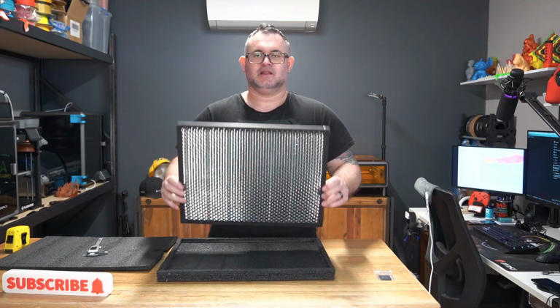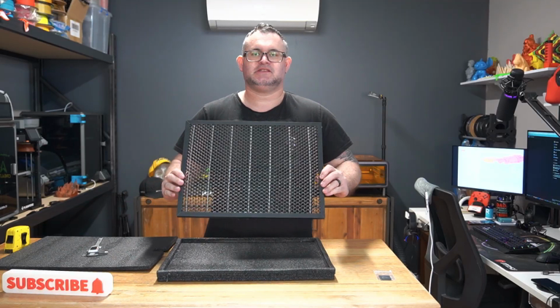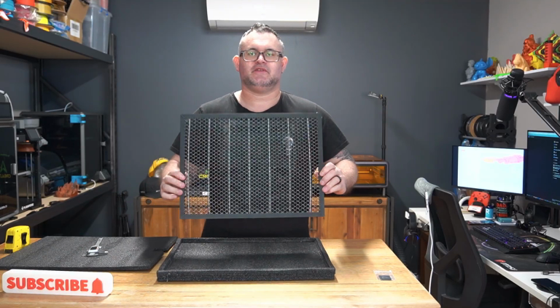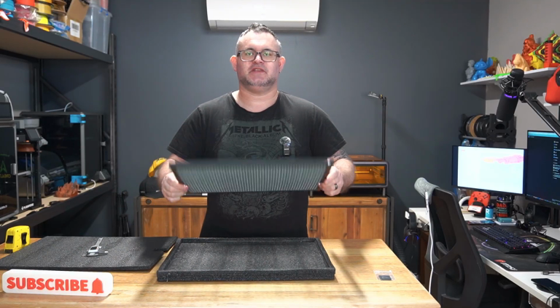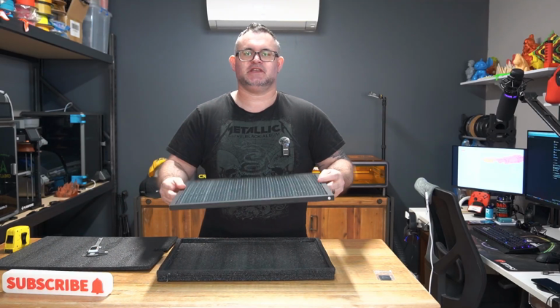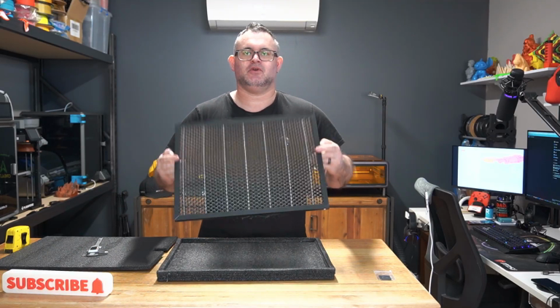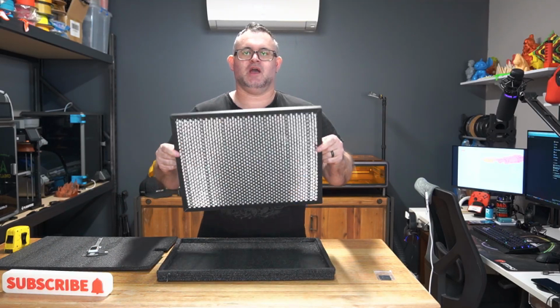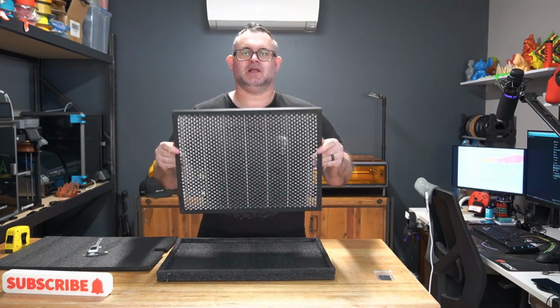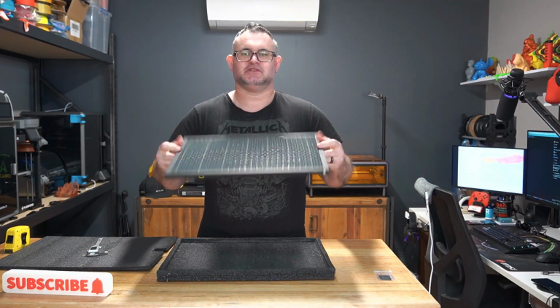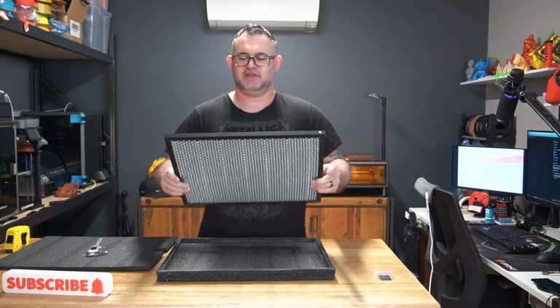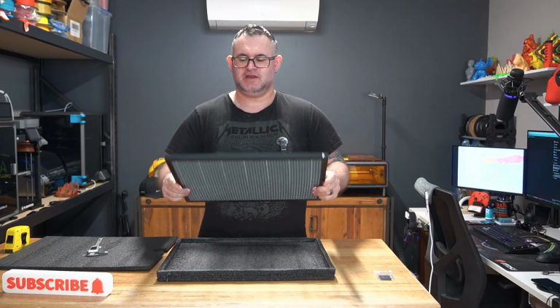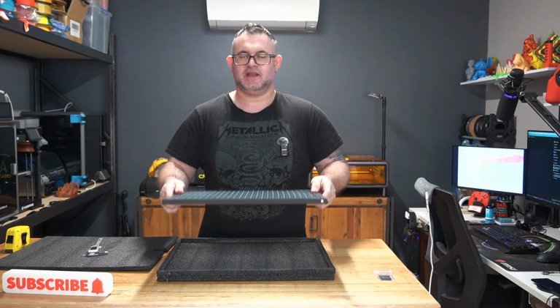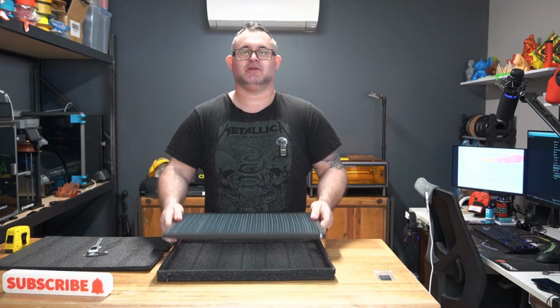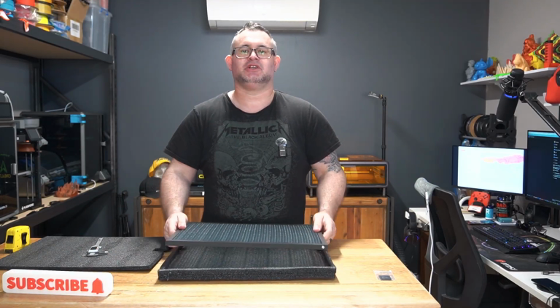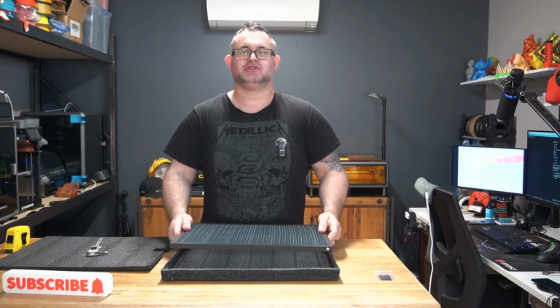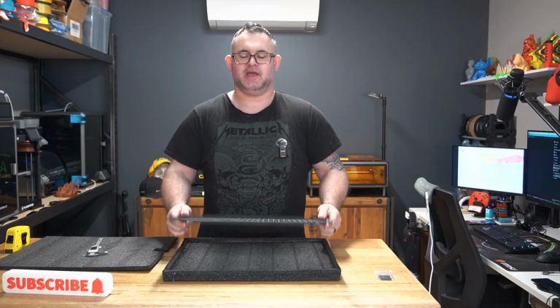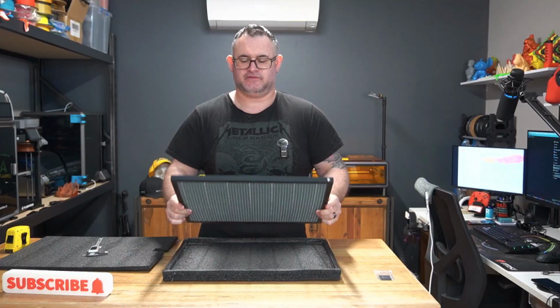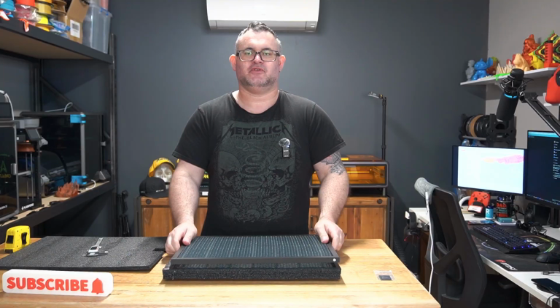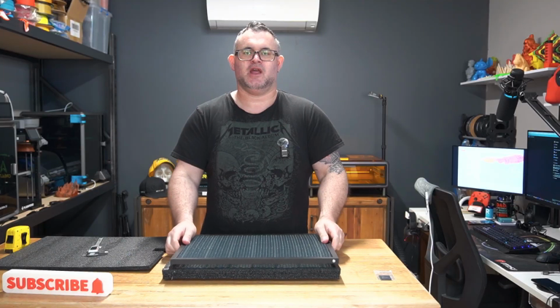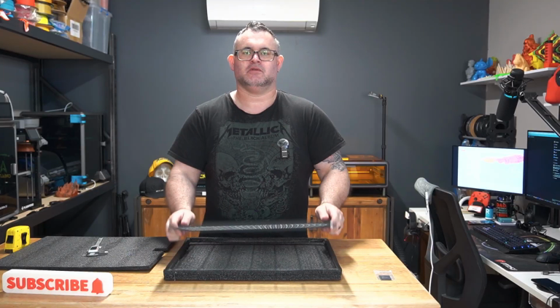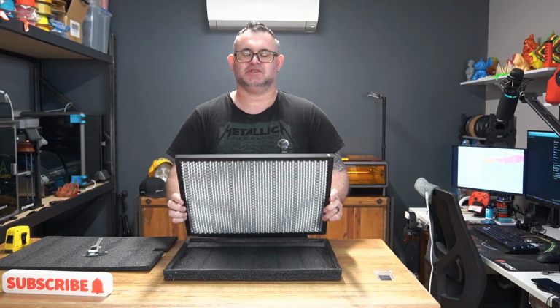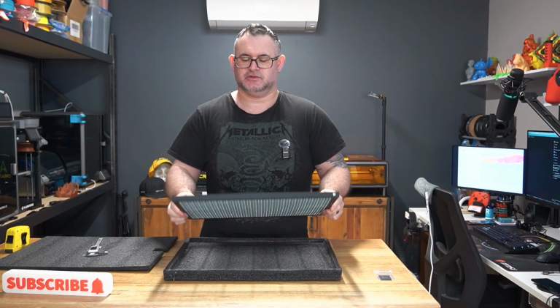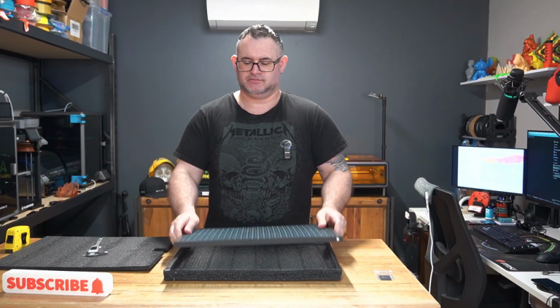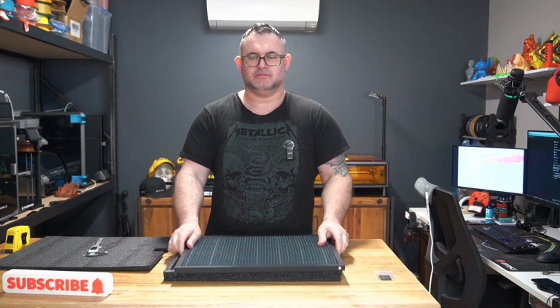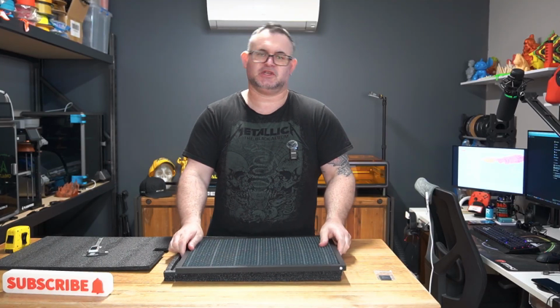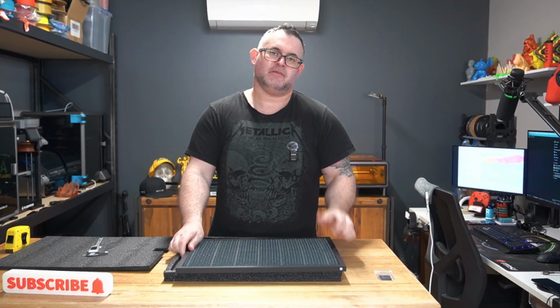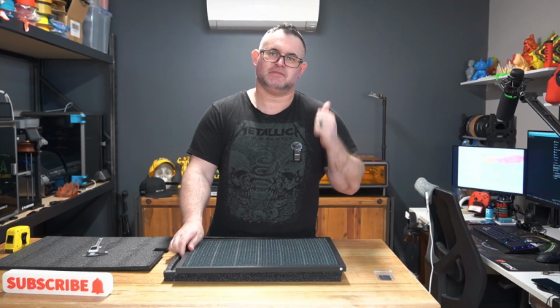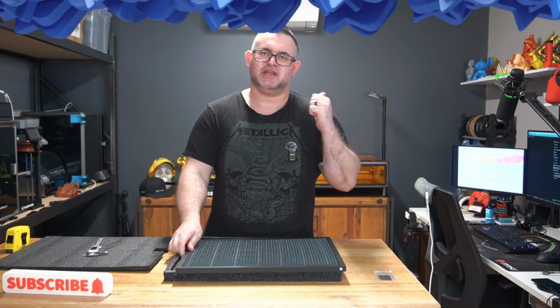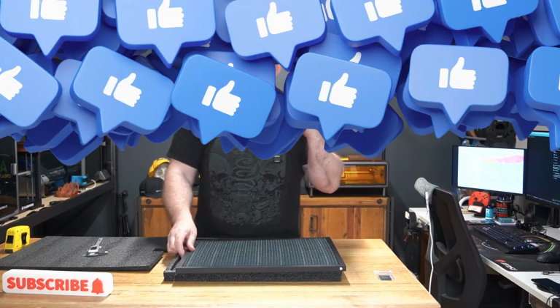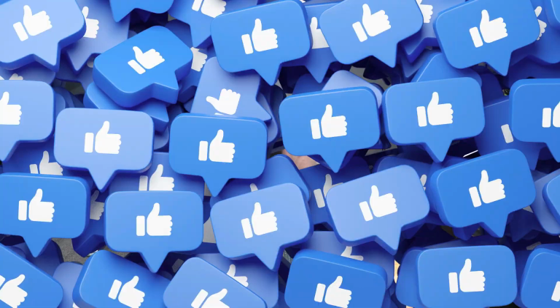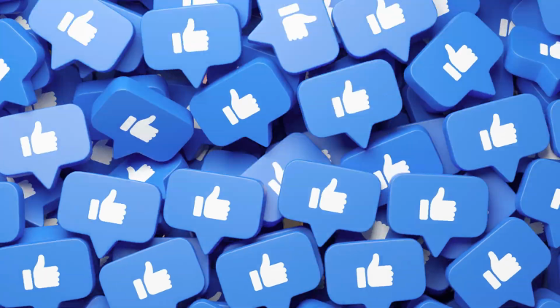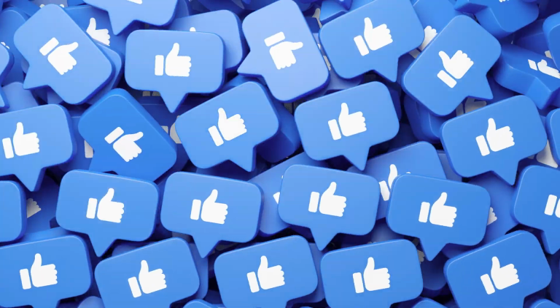Let's see if it fits in, or how well it fits in, and how much clearance we have for our materials. Let's check it out.